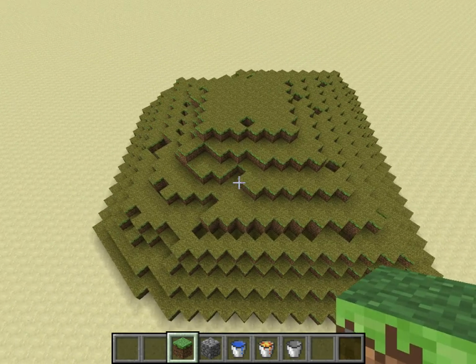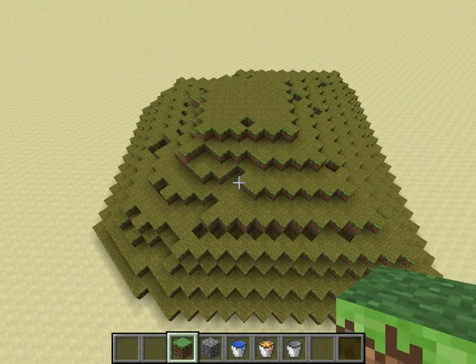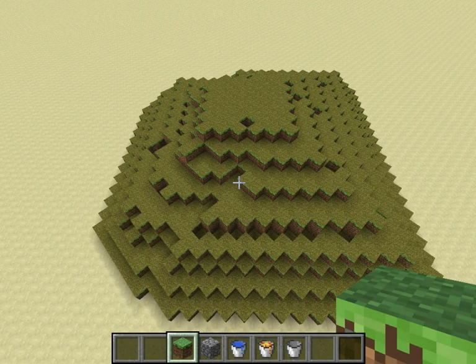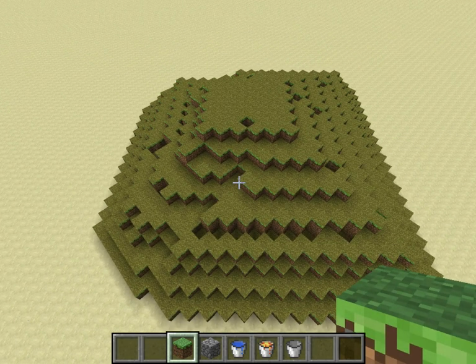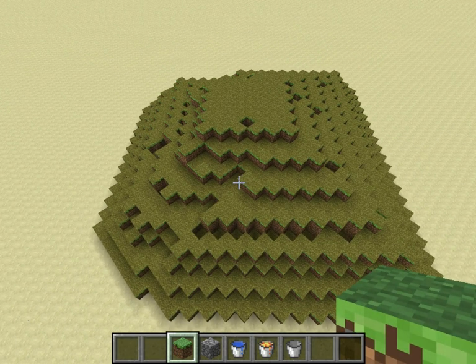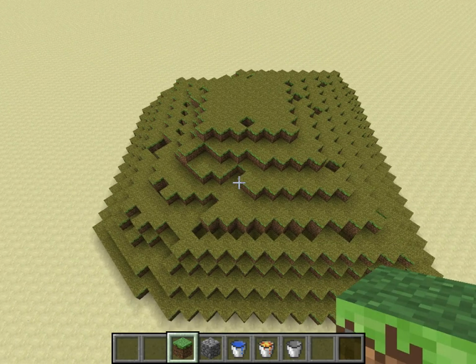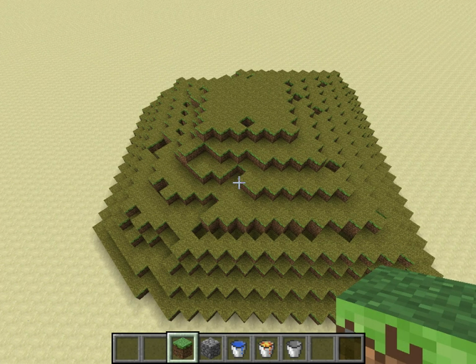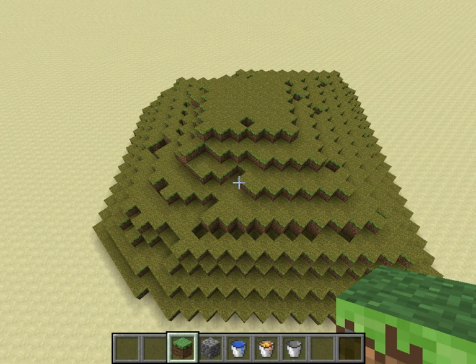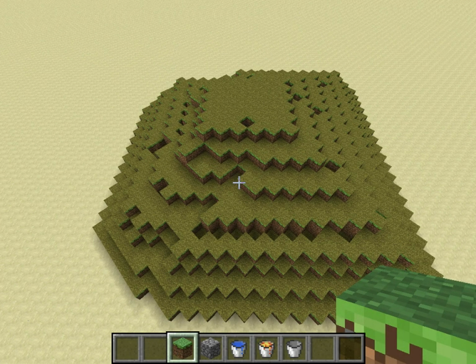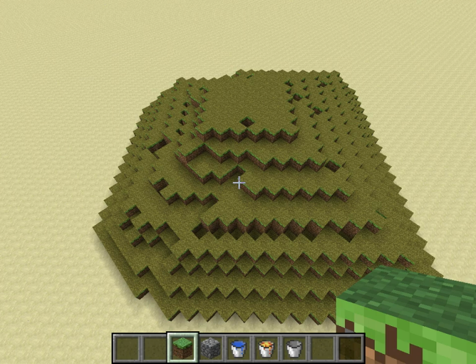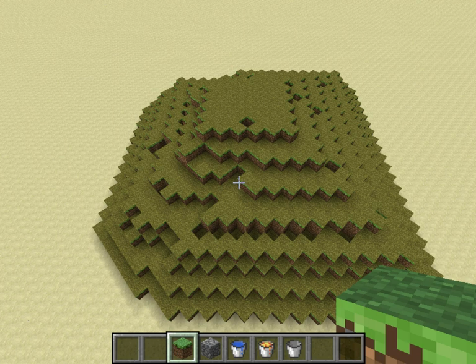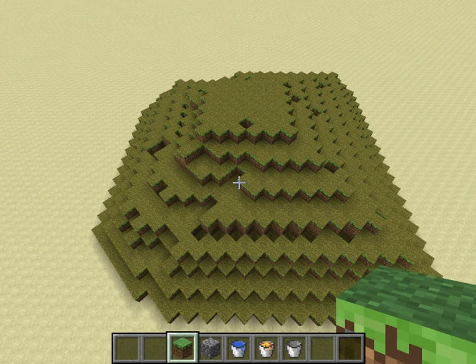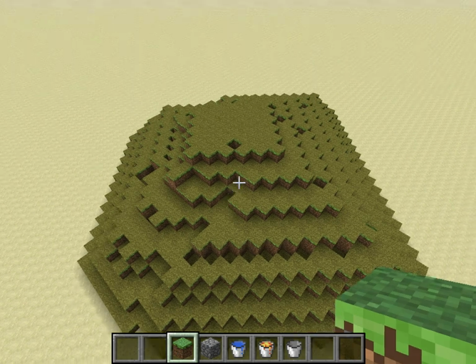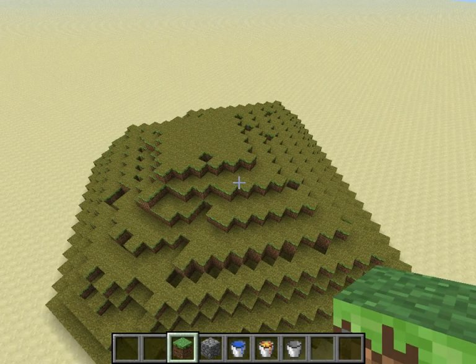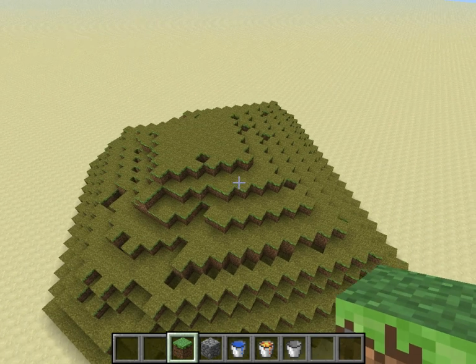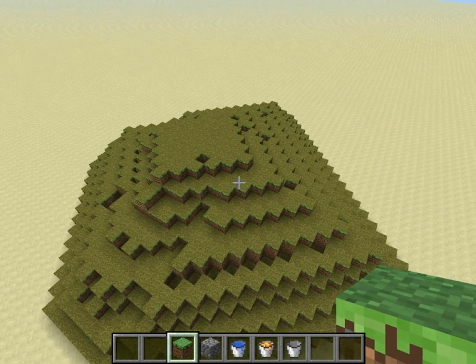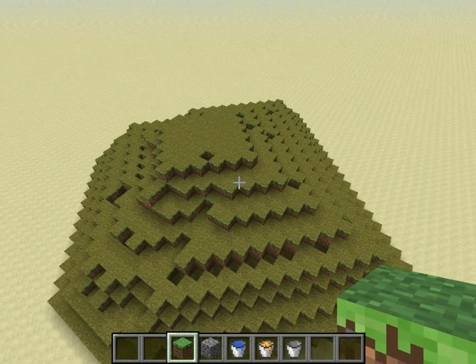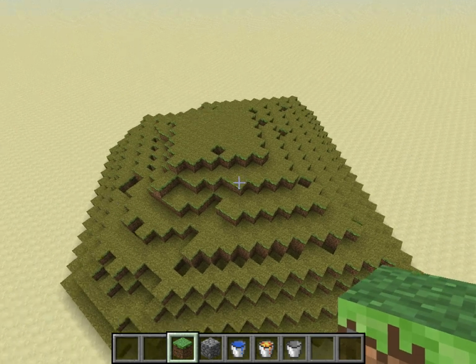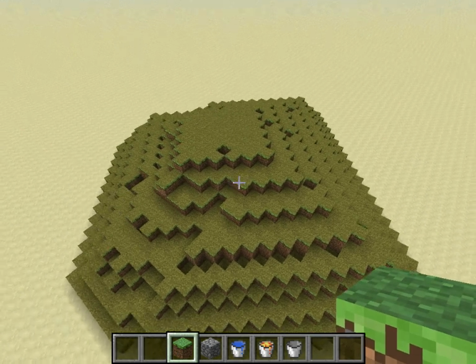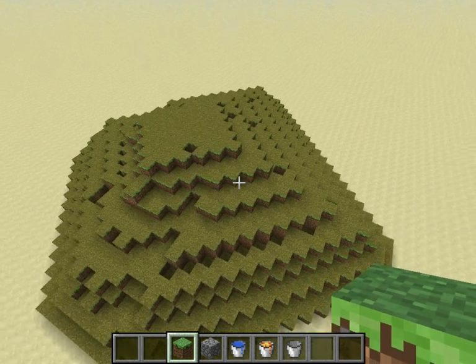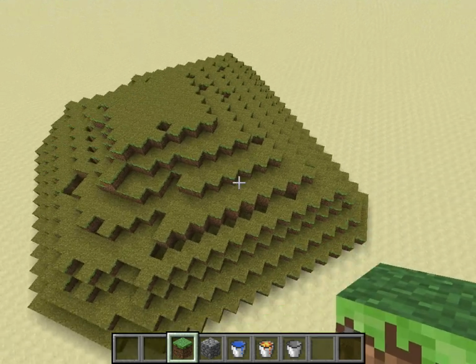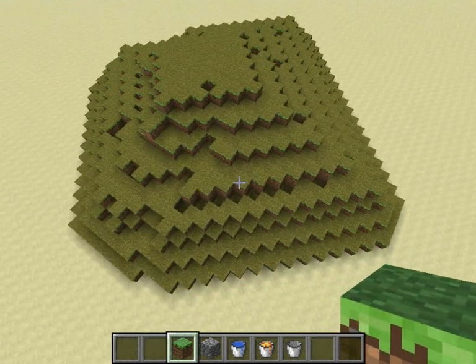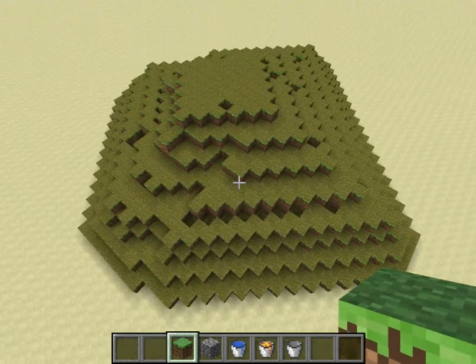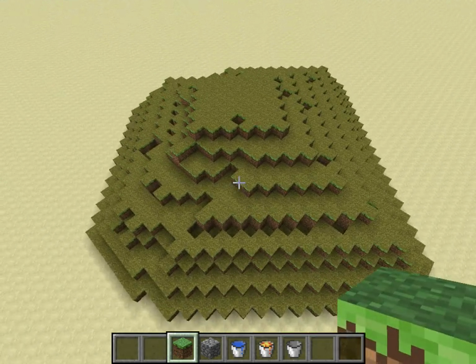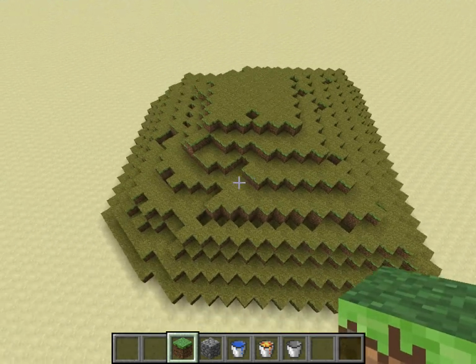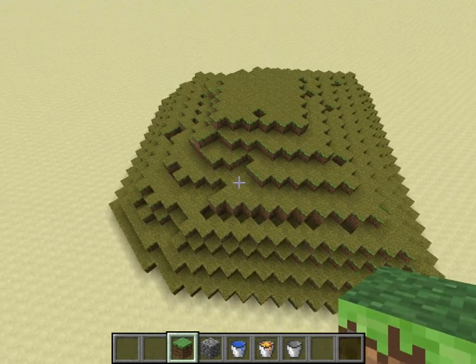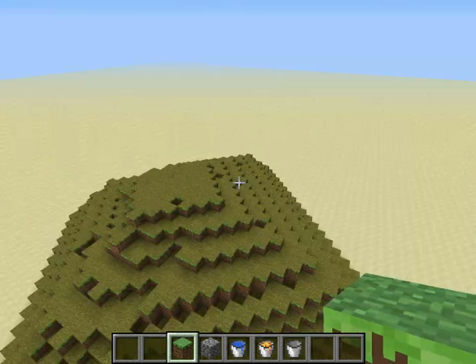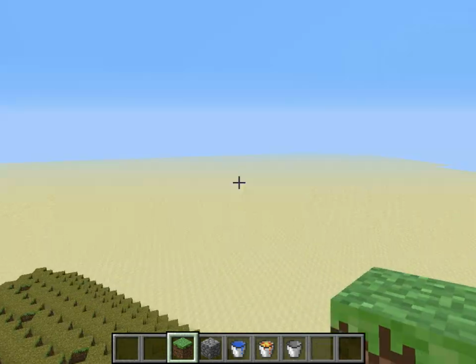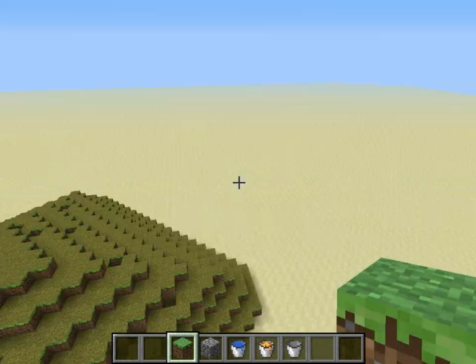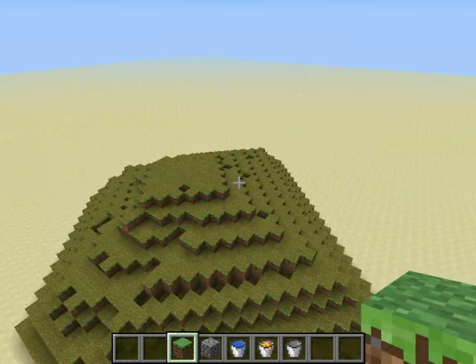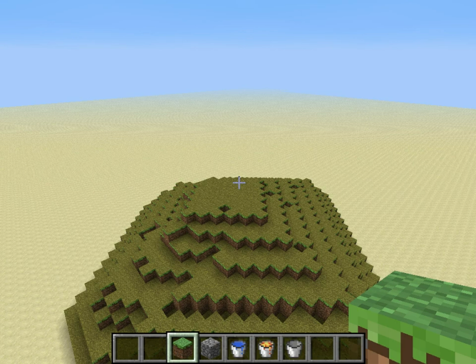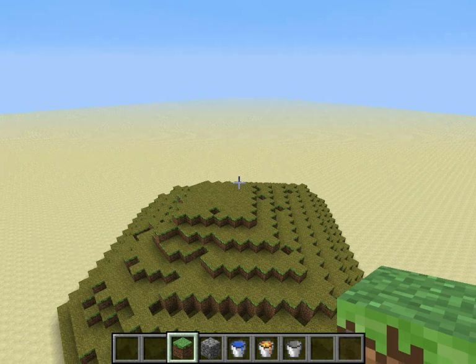Cobble, cobble, cobble — and it will pretty much just grow itself.